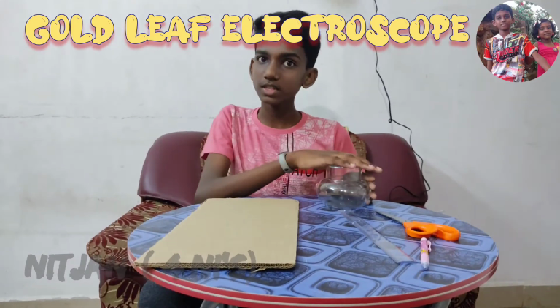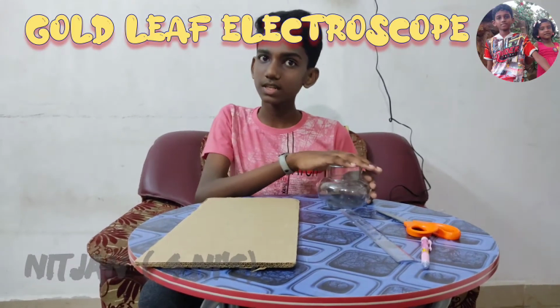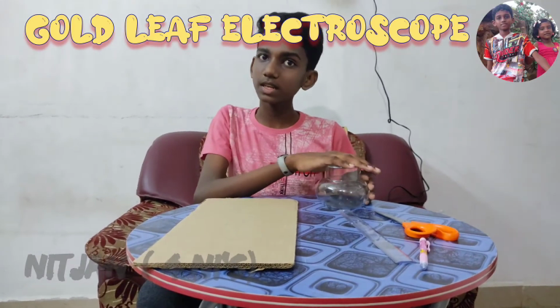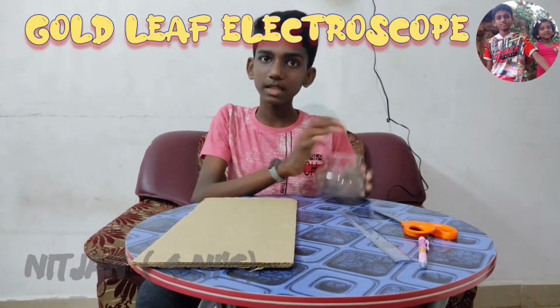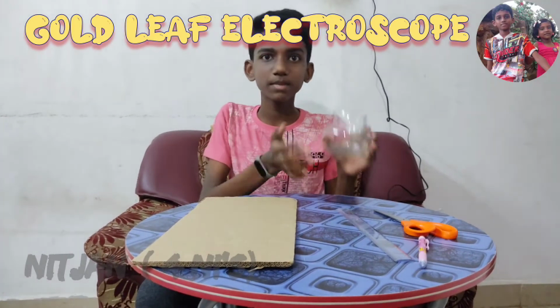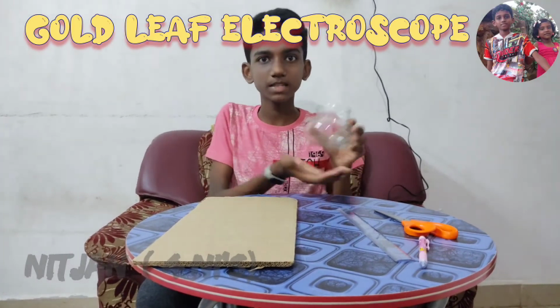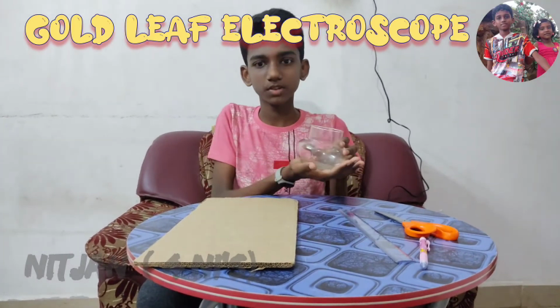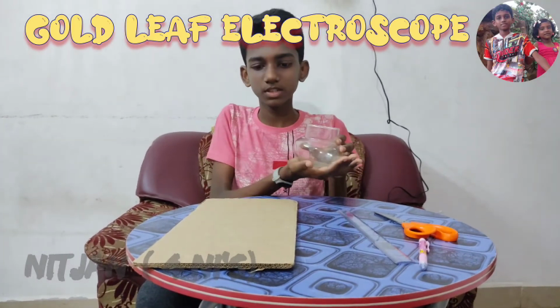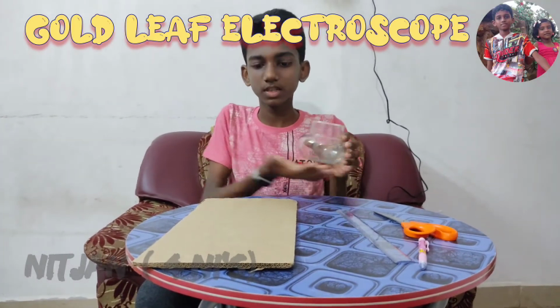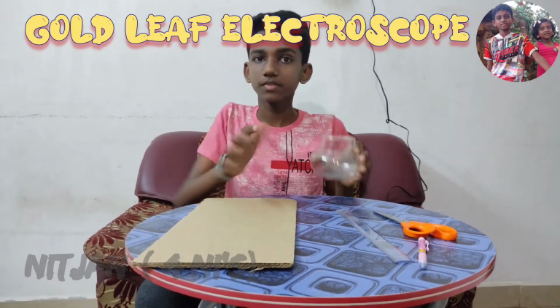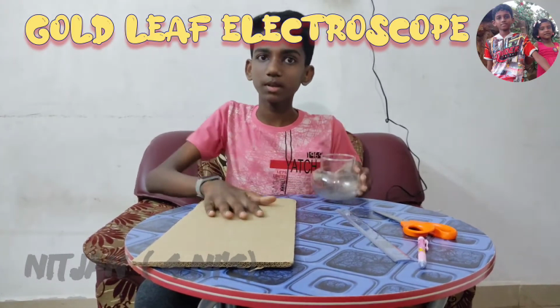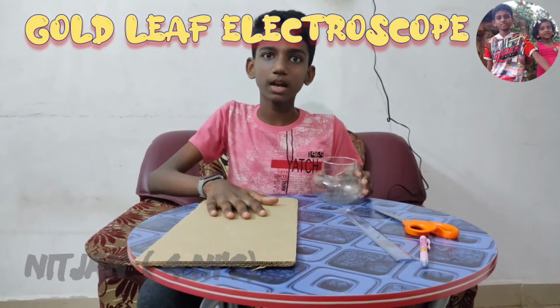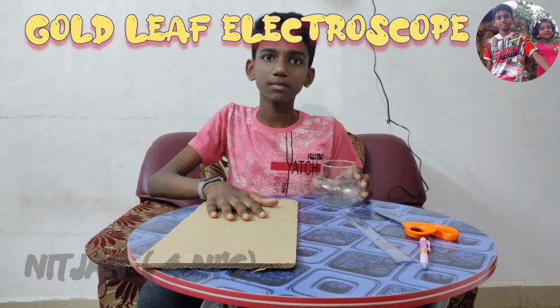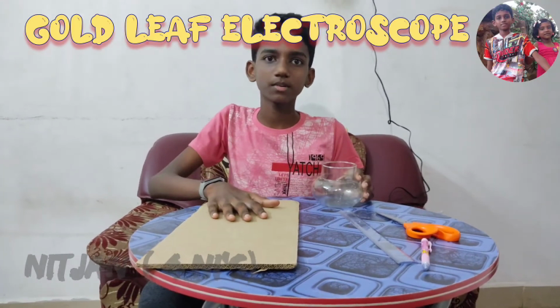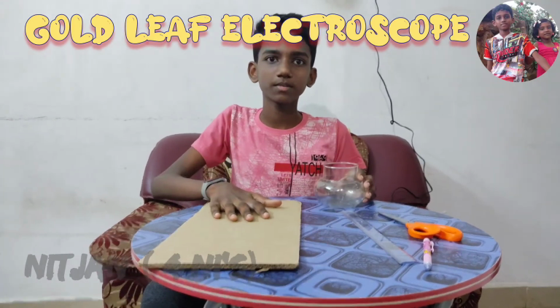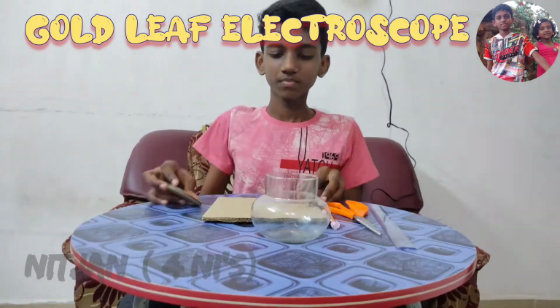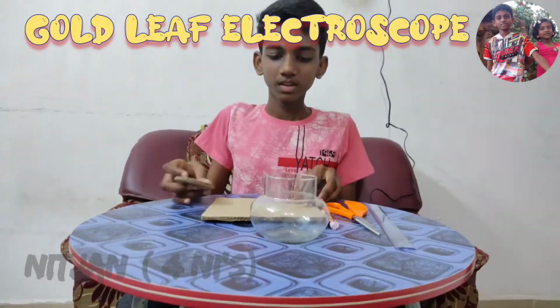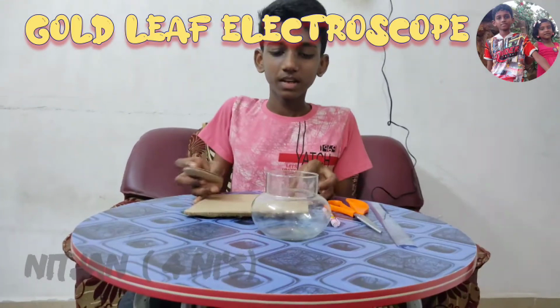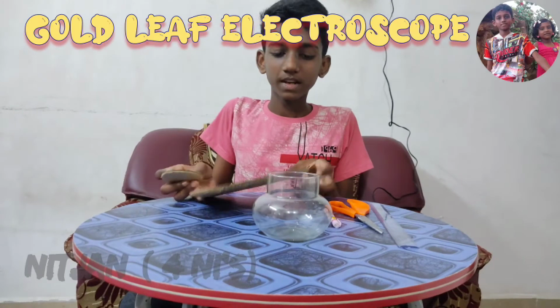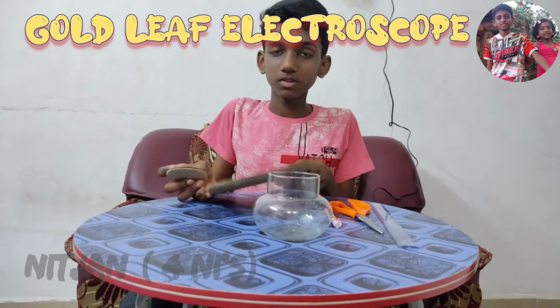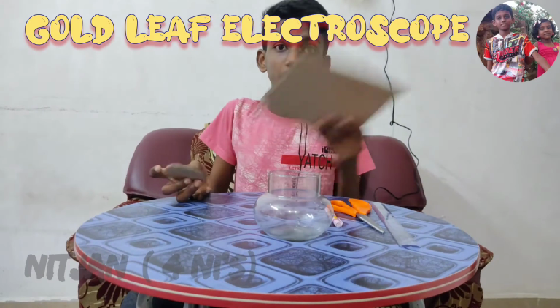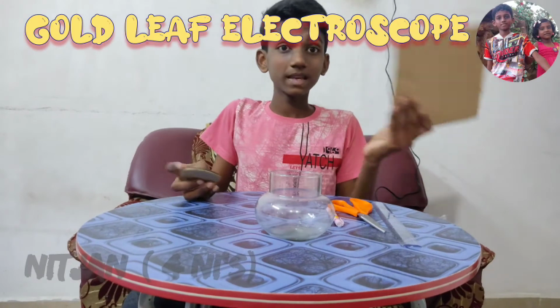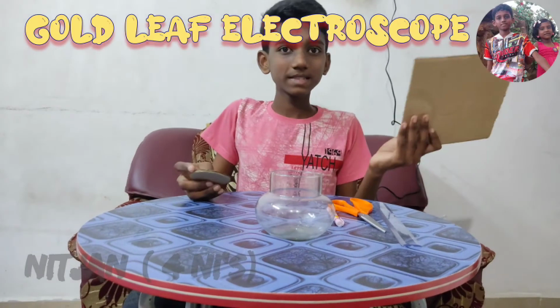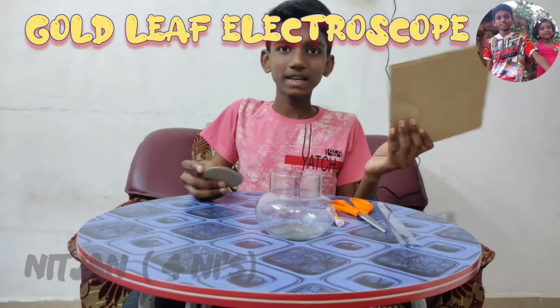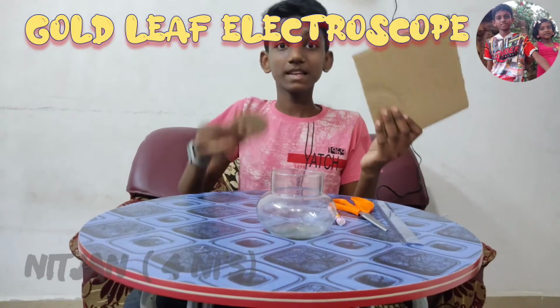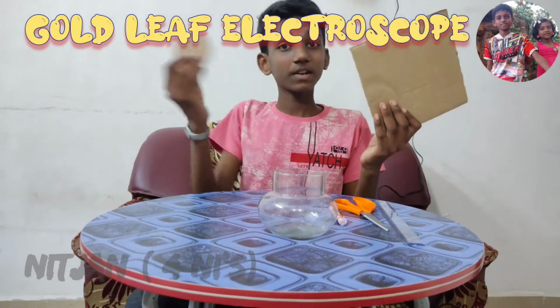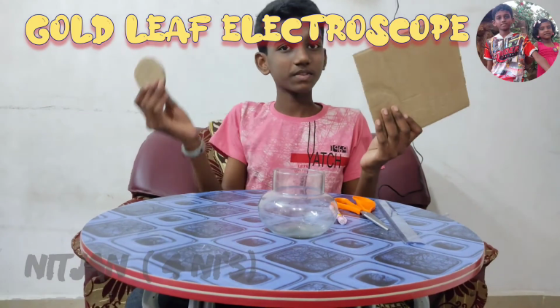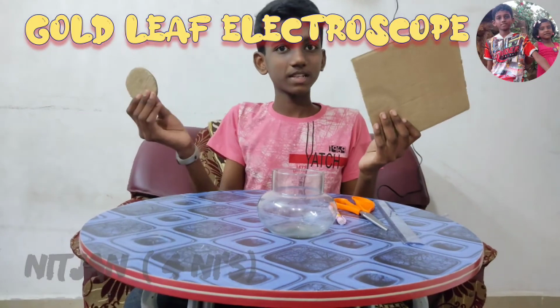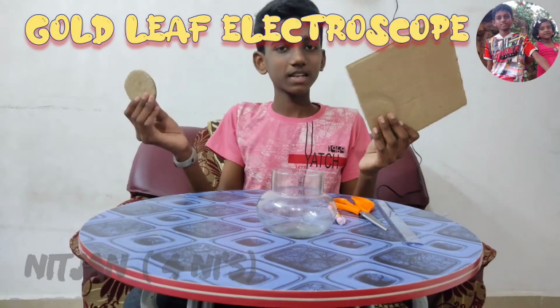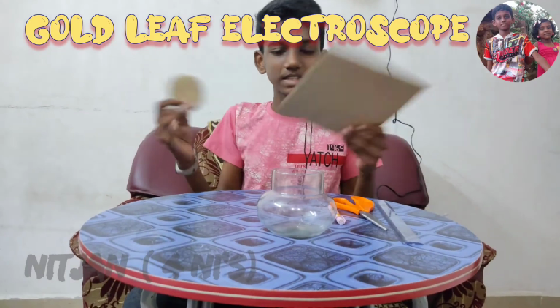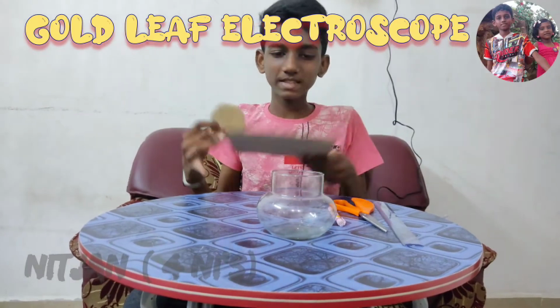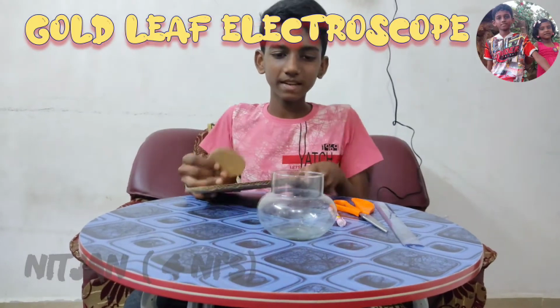Now I am going to make the lid for the jar and the base for the jar from the cardboard. Now the base and the lid of the jar is ready.